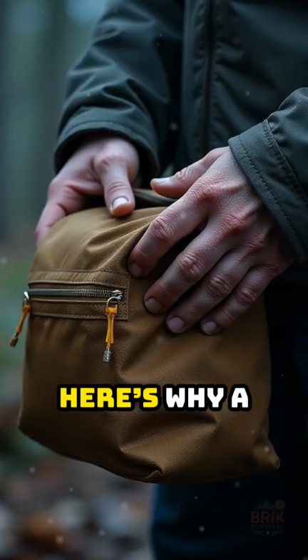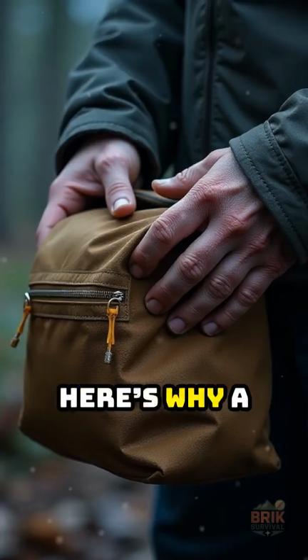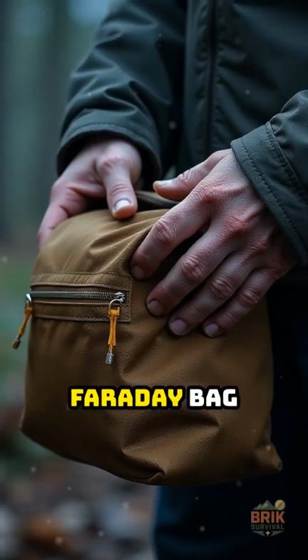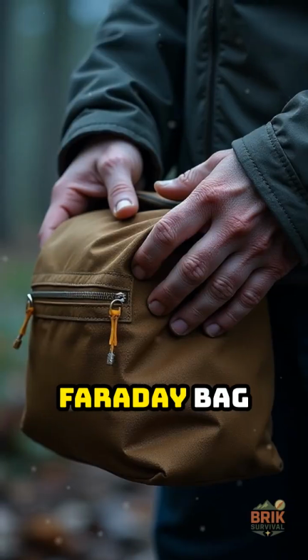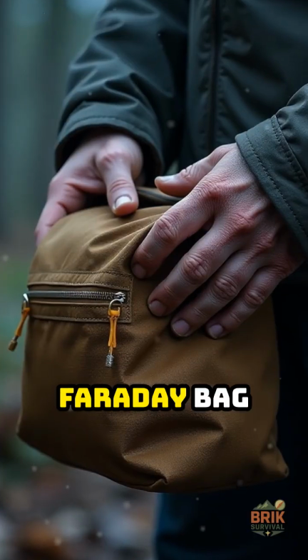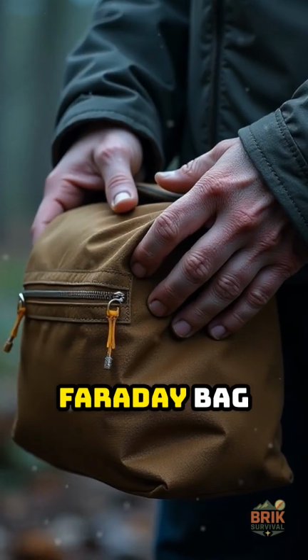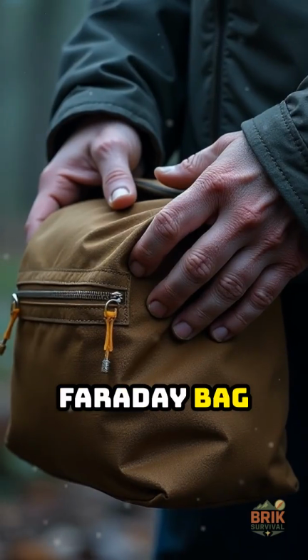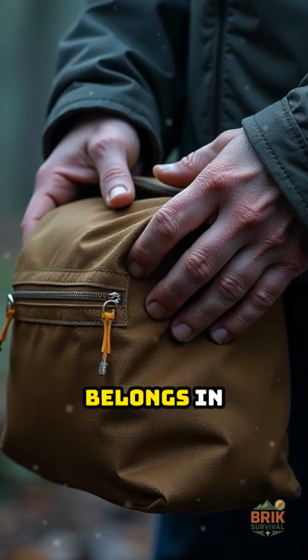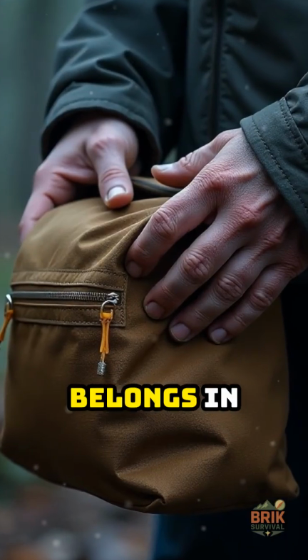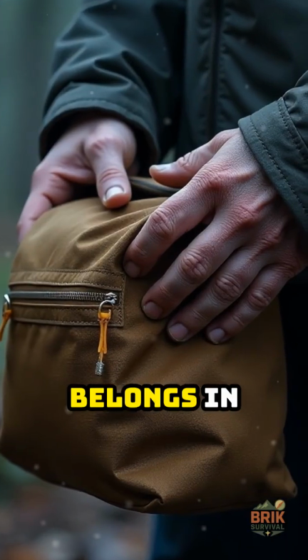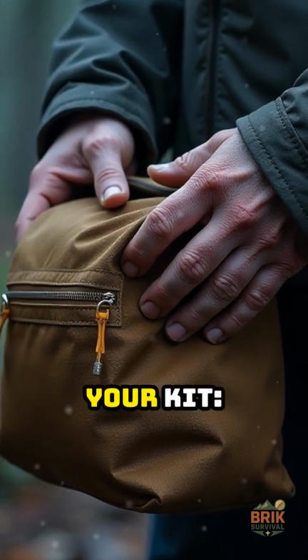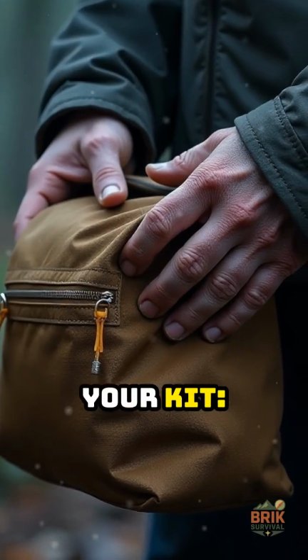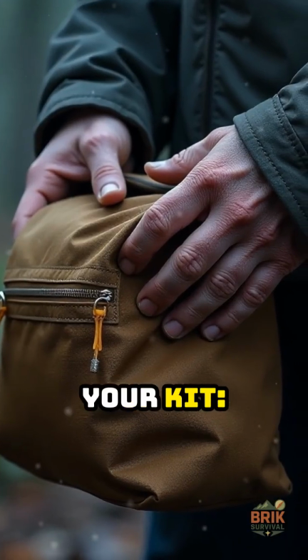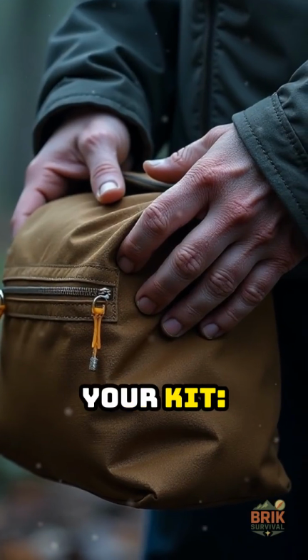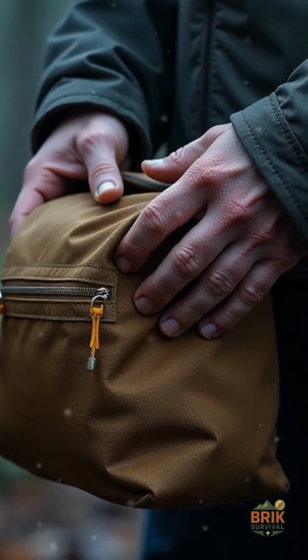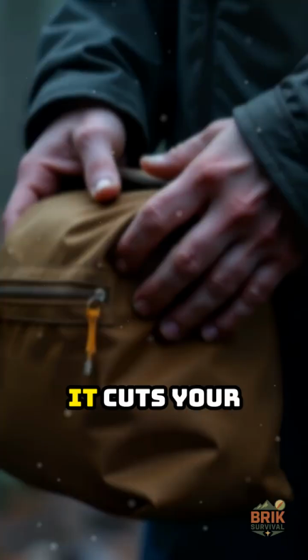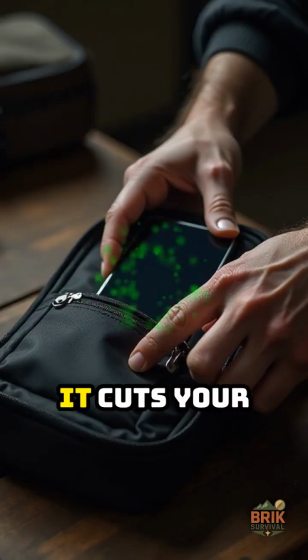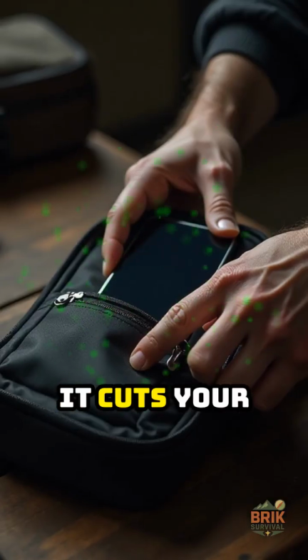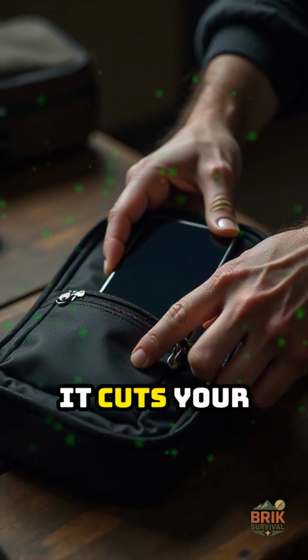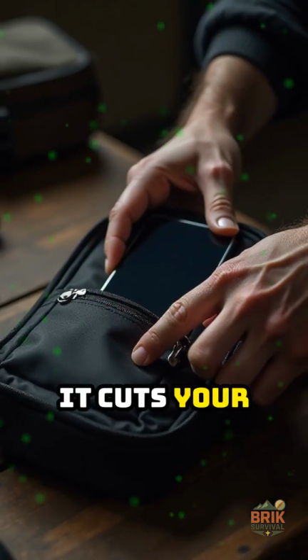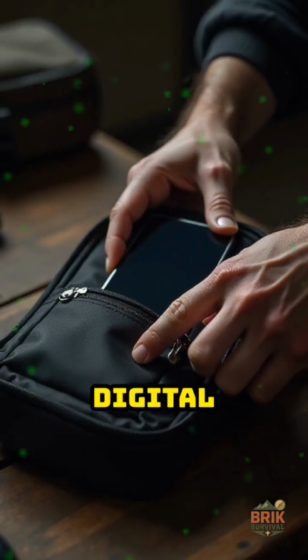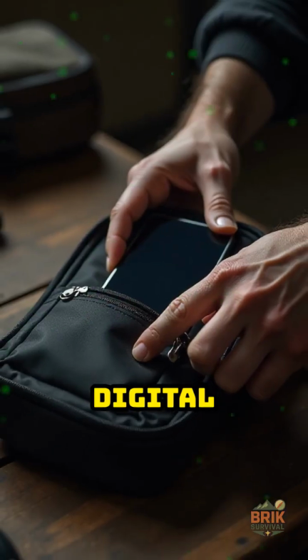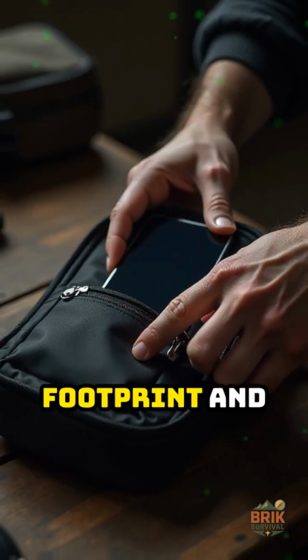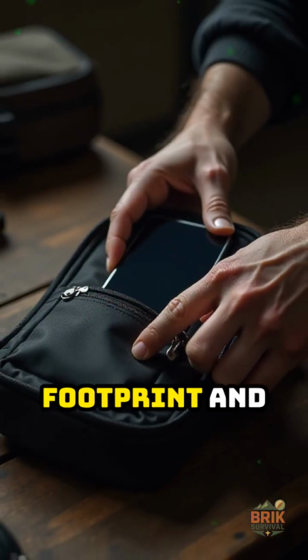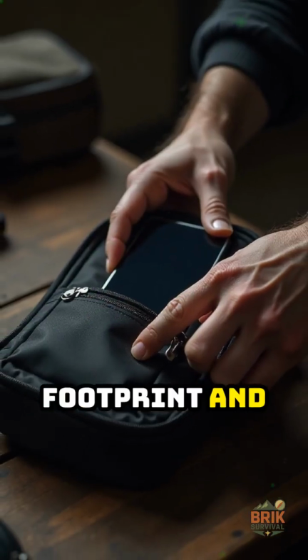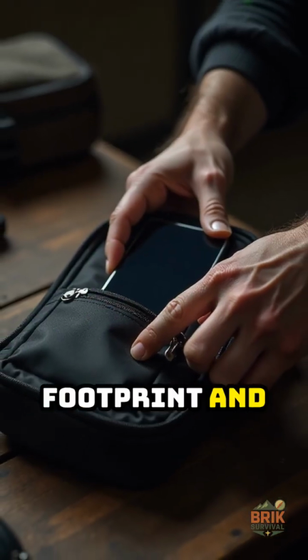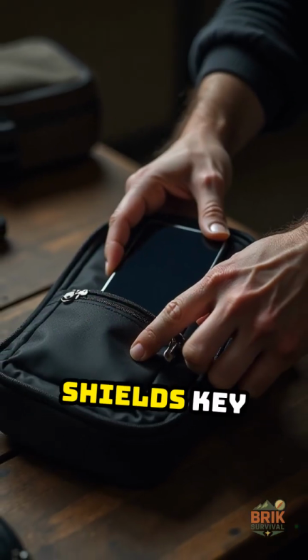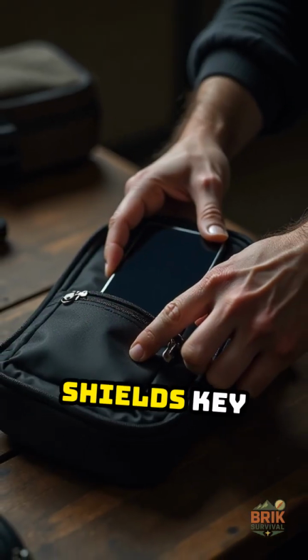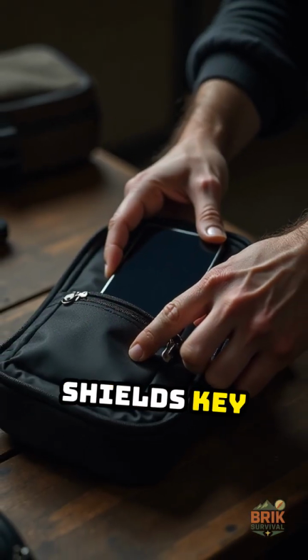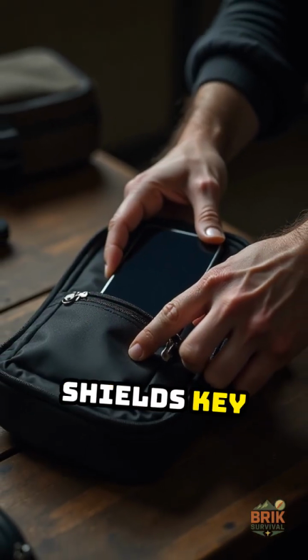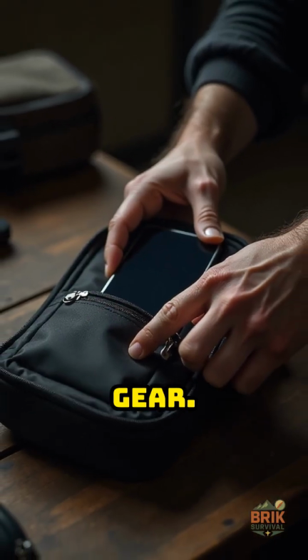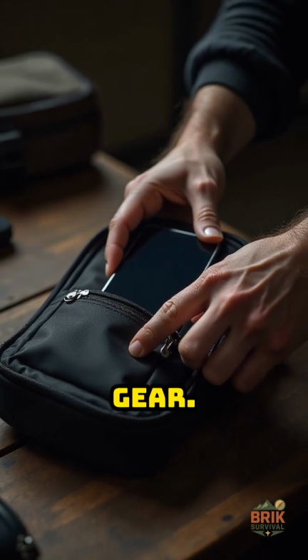Here's why a Faraday bag belongs in your kit. It cuts your digital footprint and shields key gear.